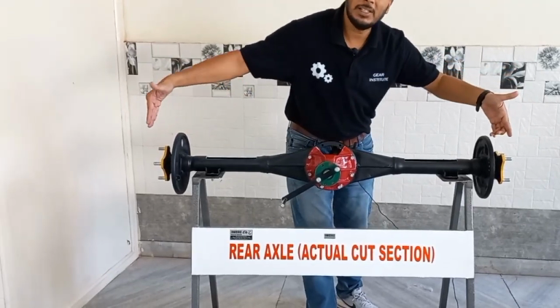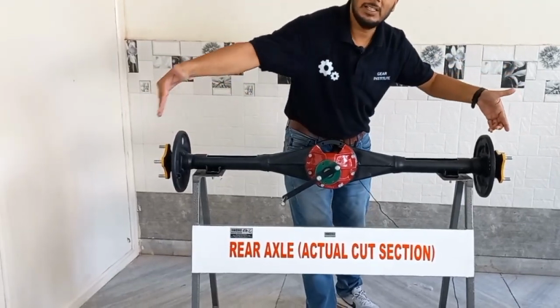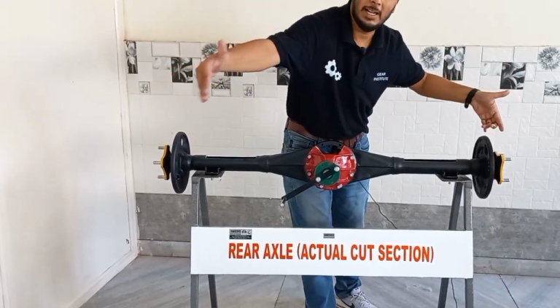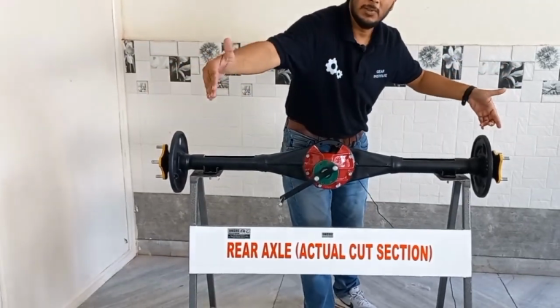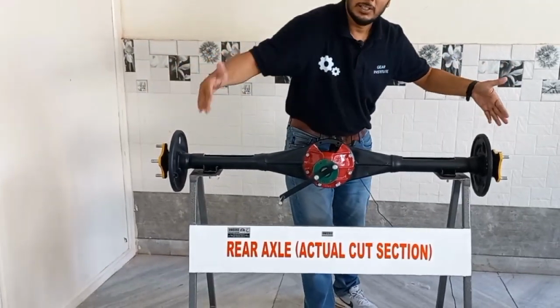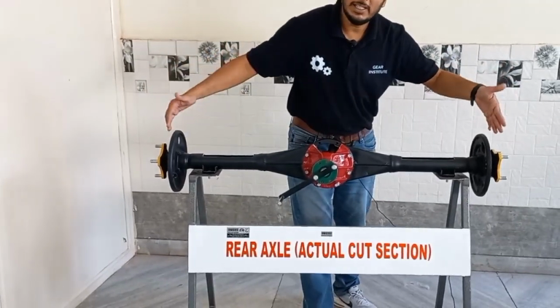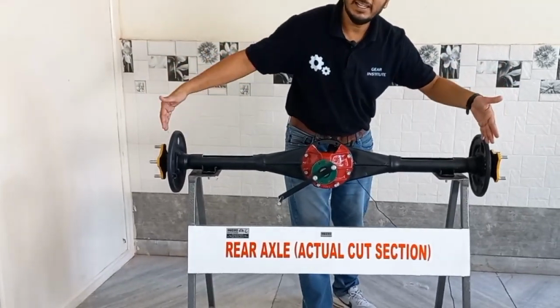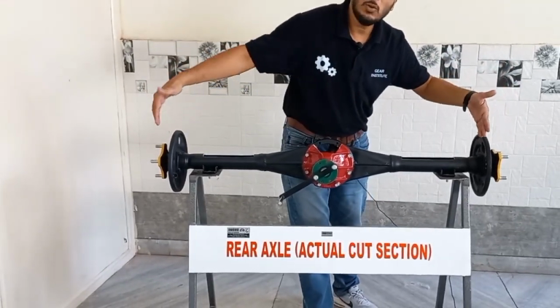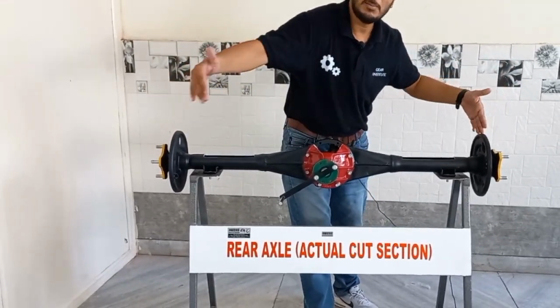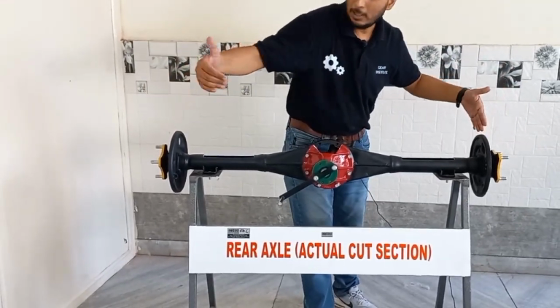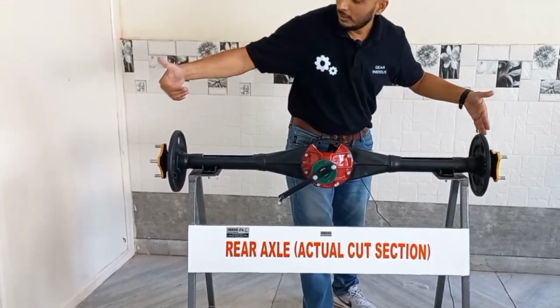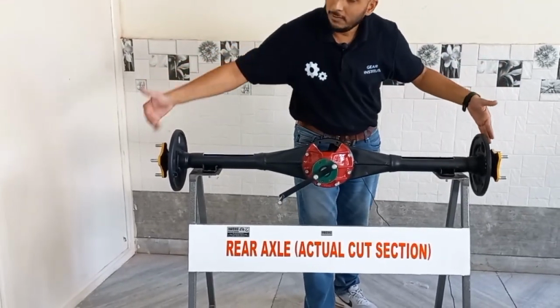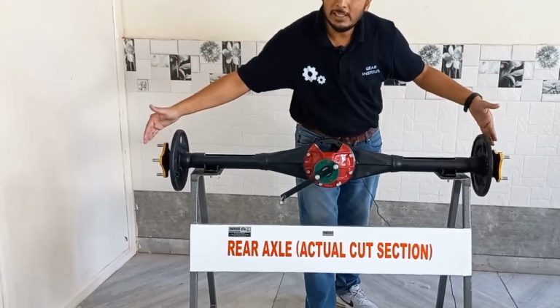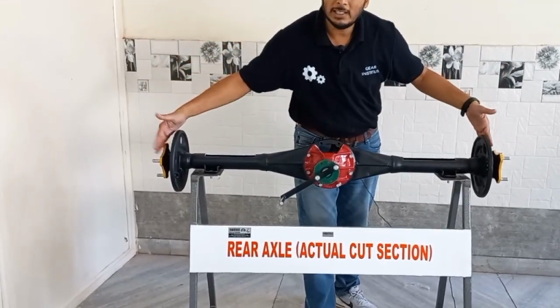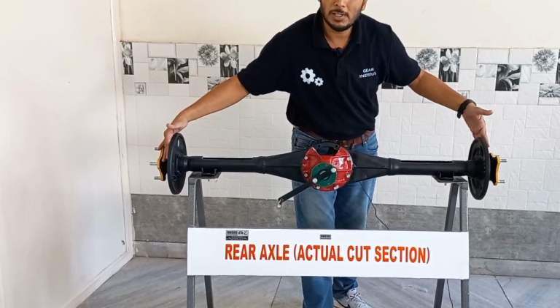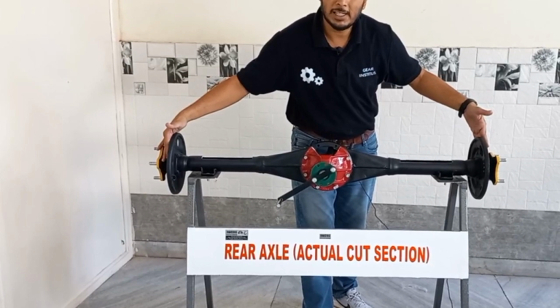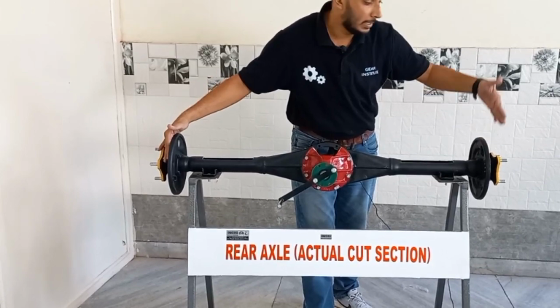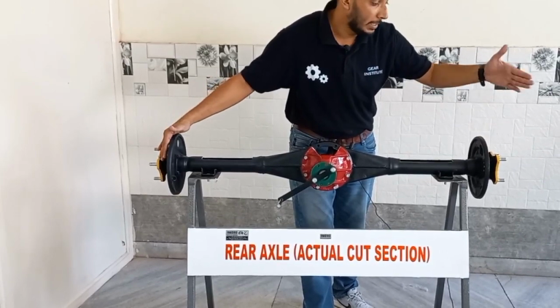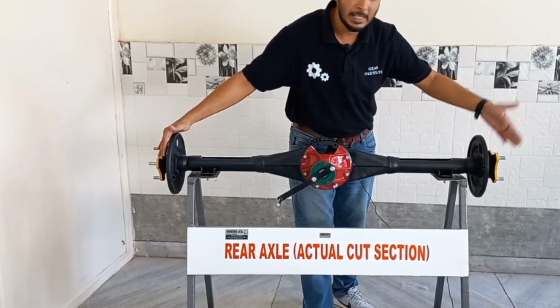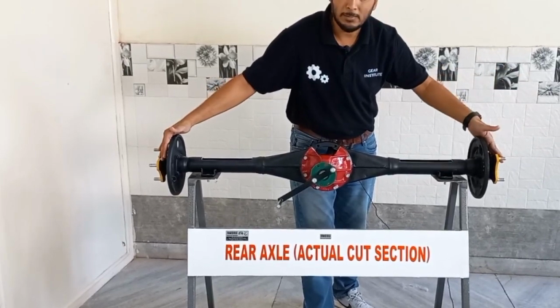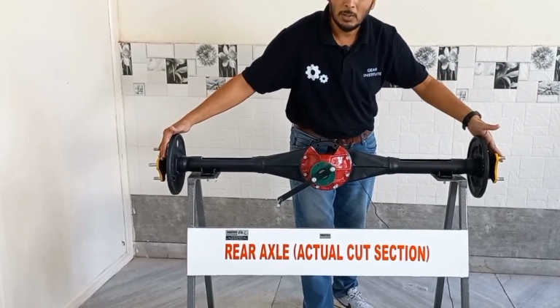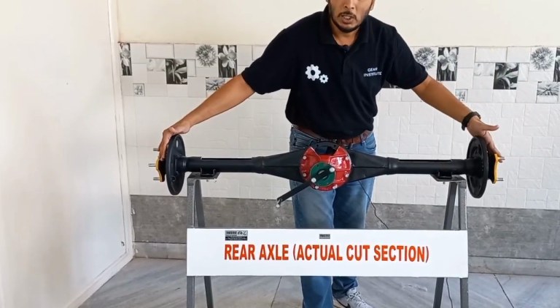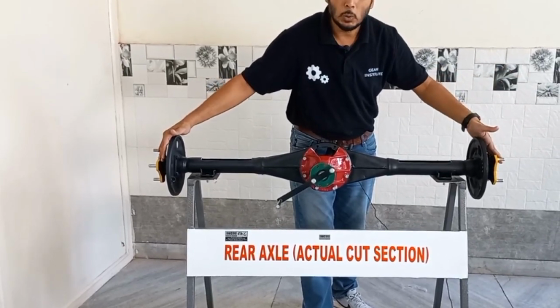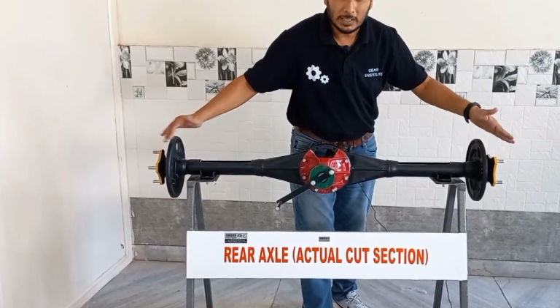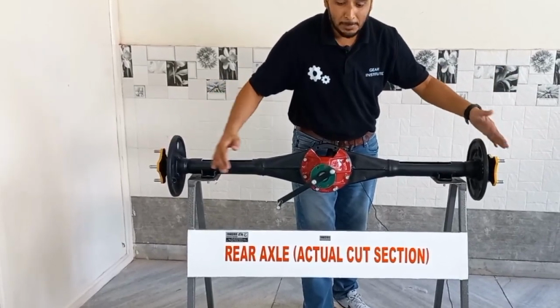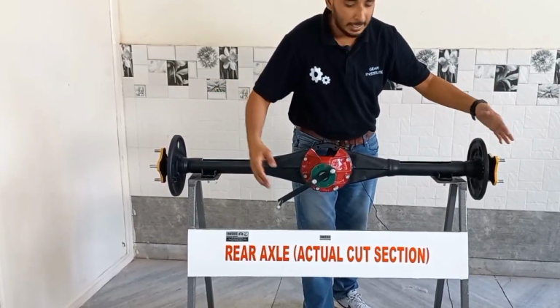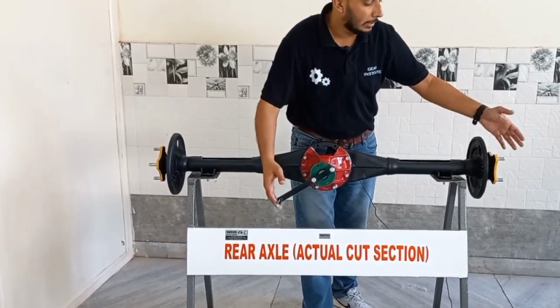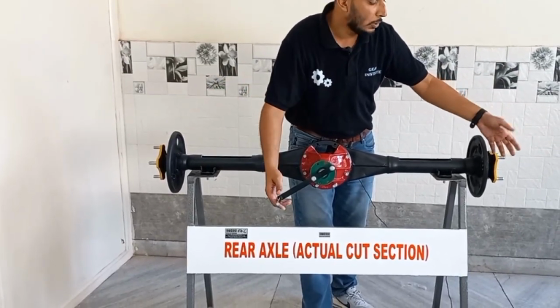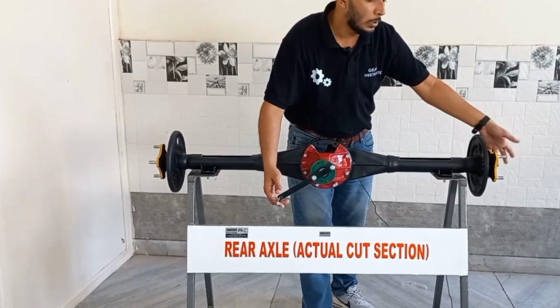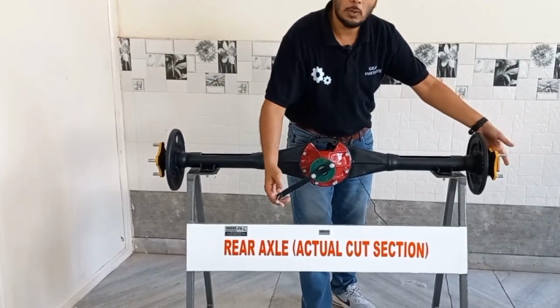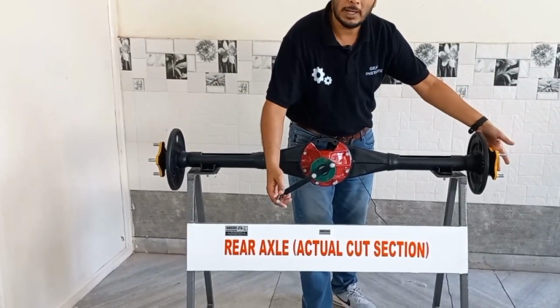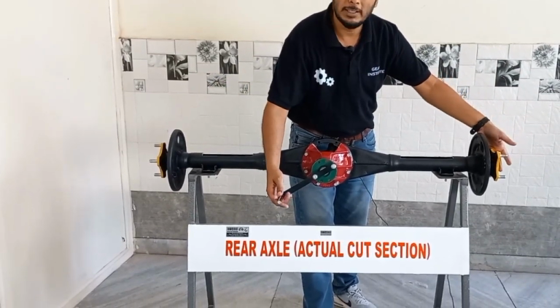As you can imagine, when you take a turn, this wheel should rotate more and this one less. So what do we do for this? We put it in a differential setup.